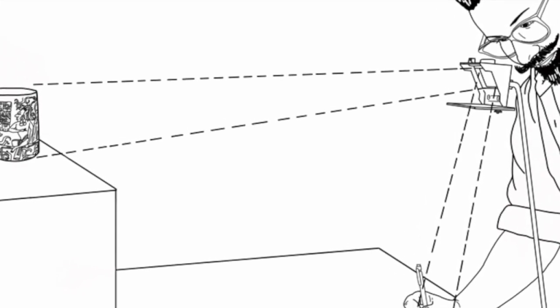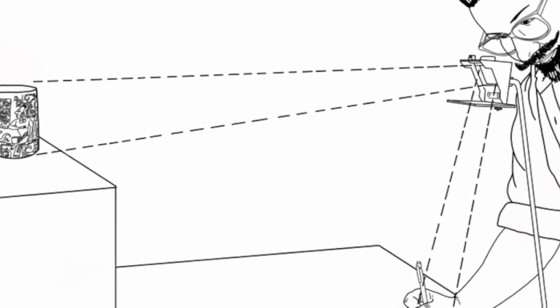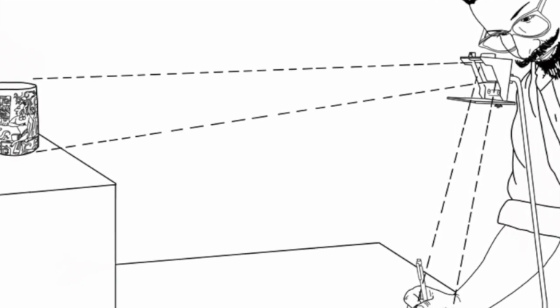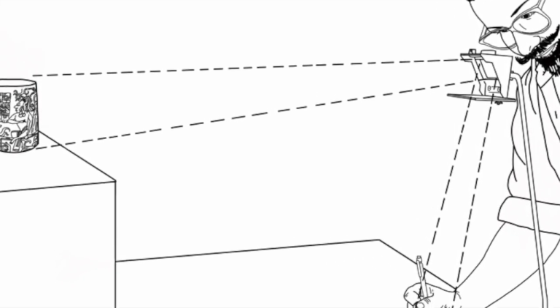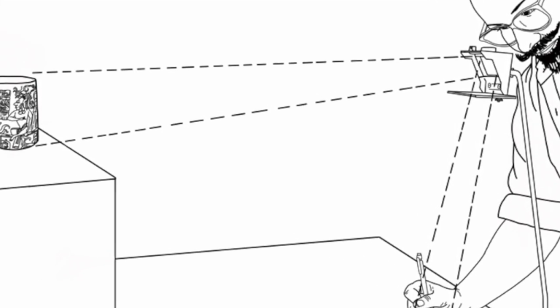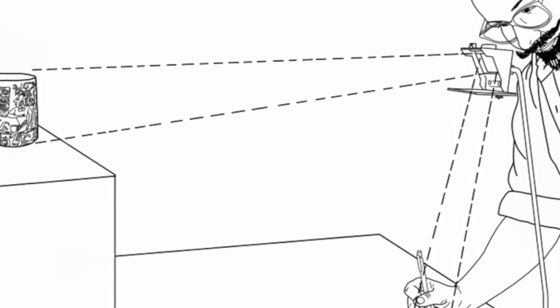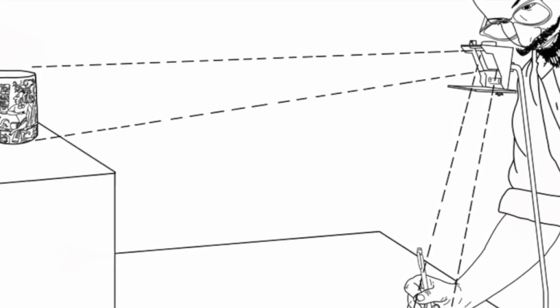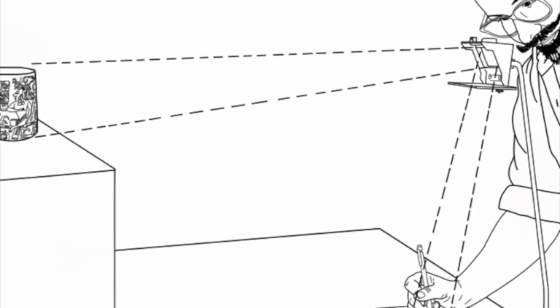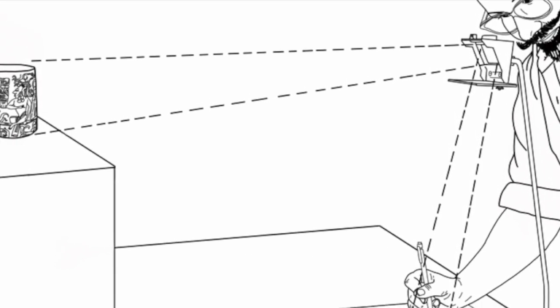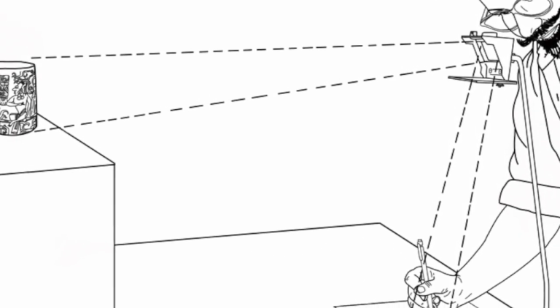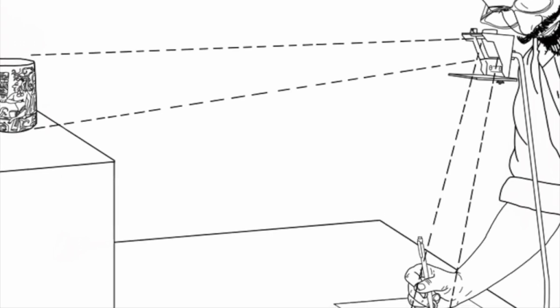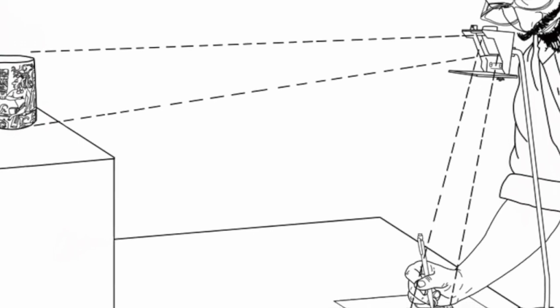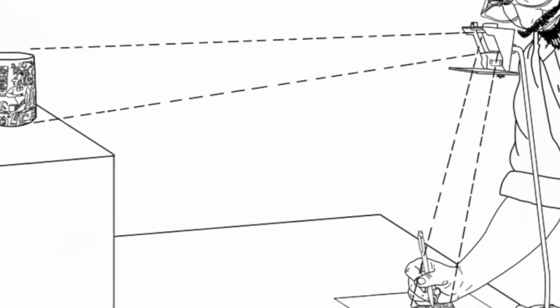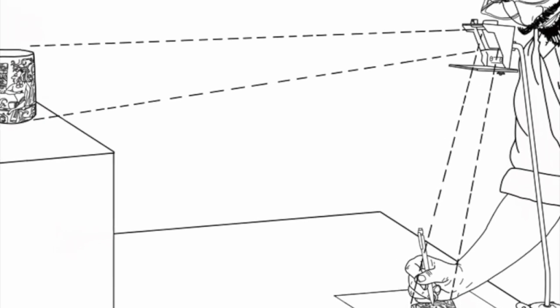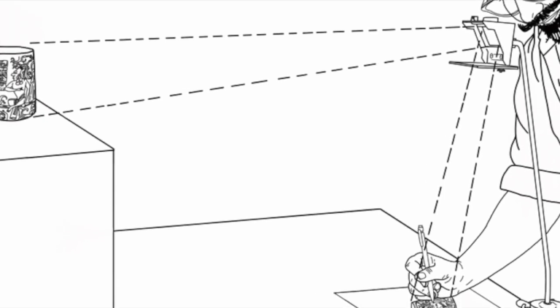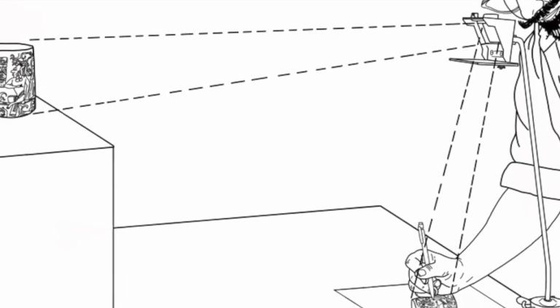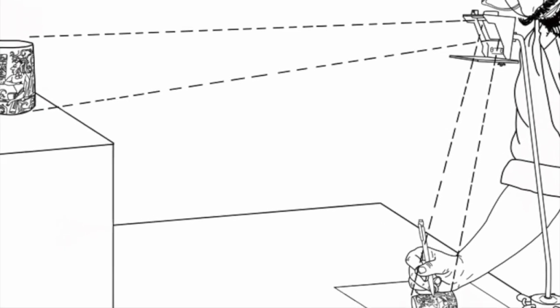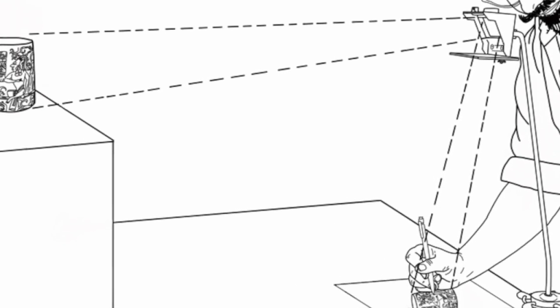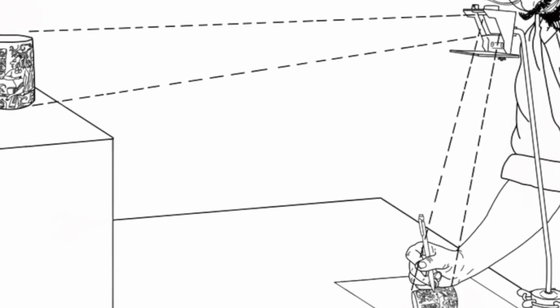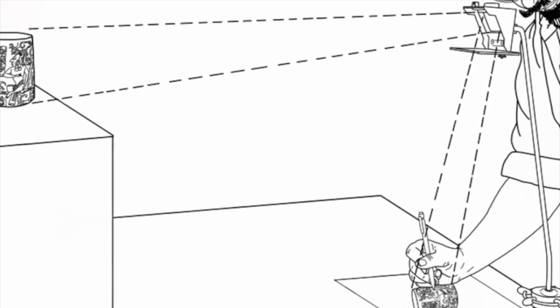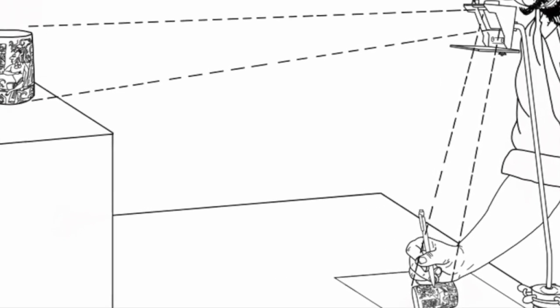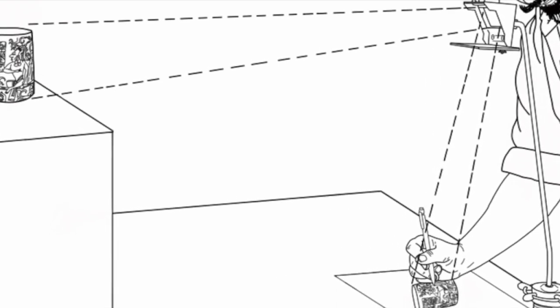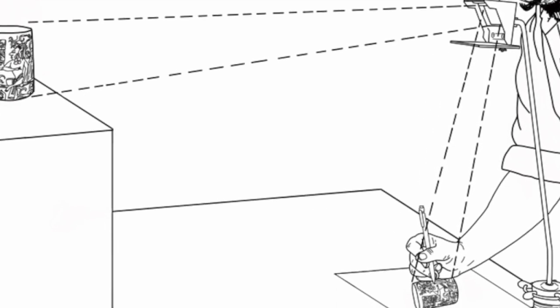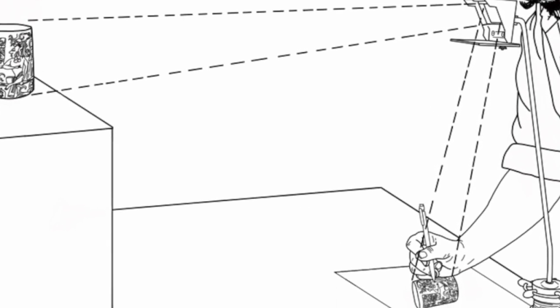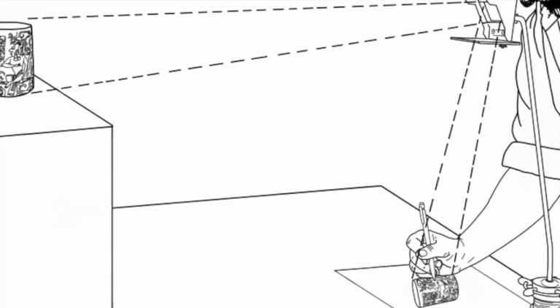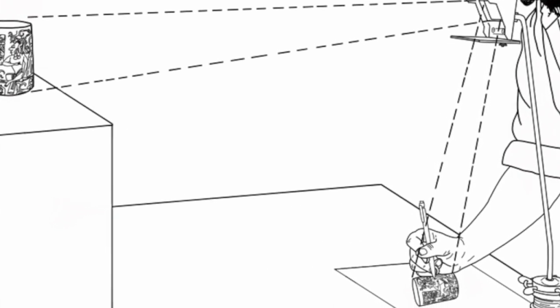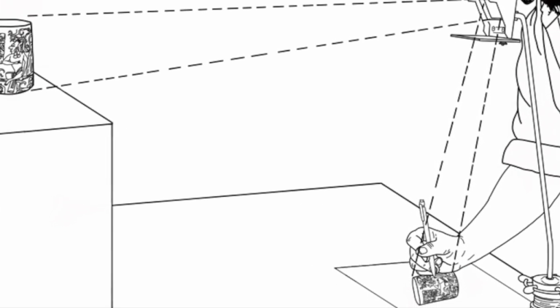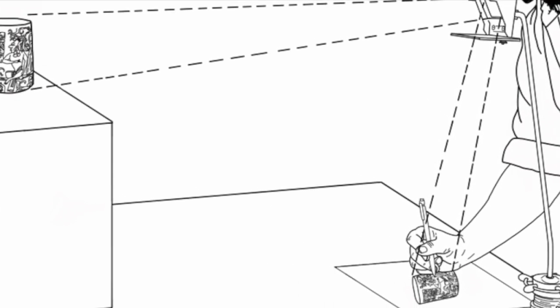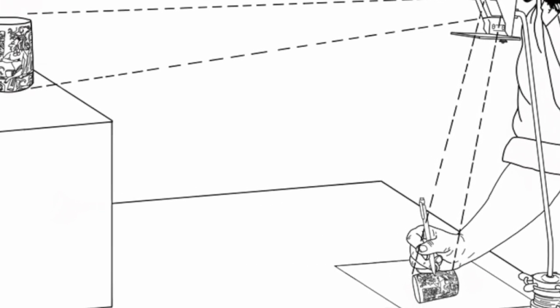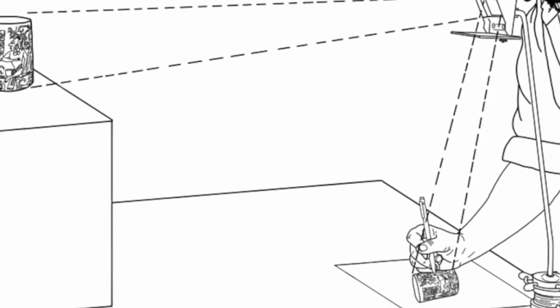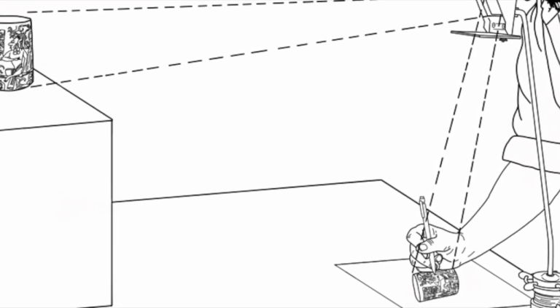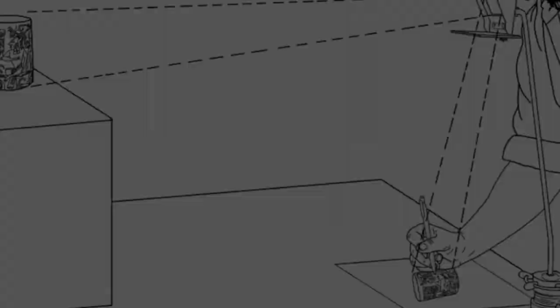So let's make one together. All you need is a small mirror, a small piece of glass, and some black card.